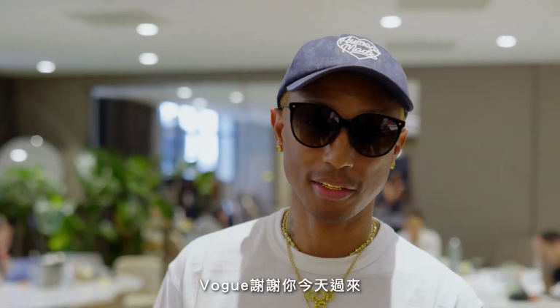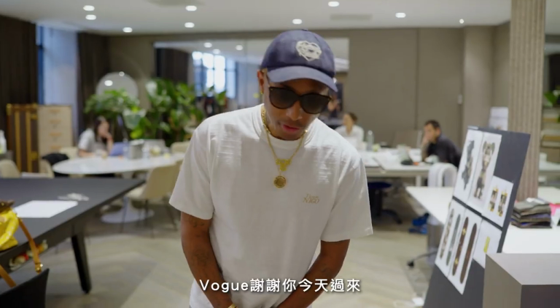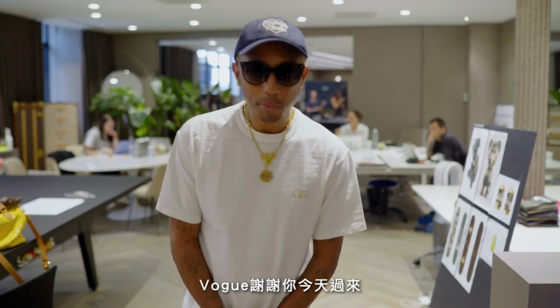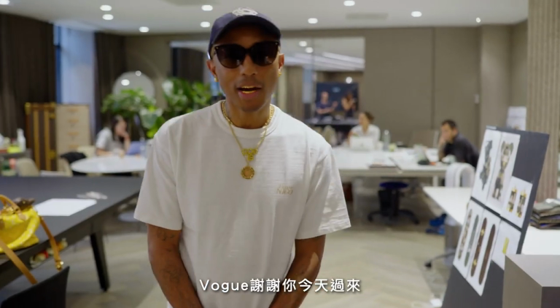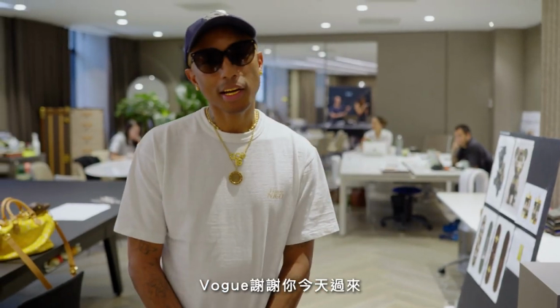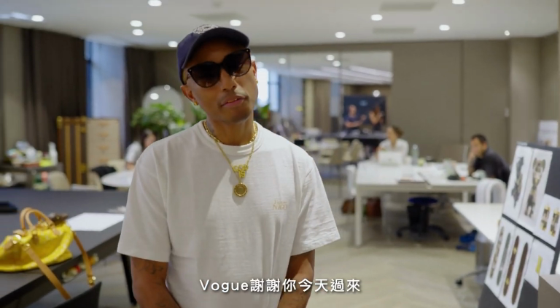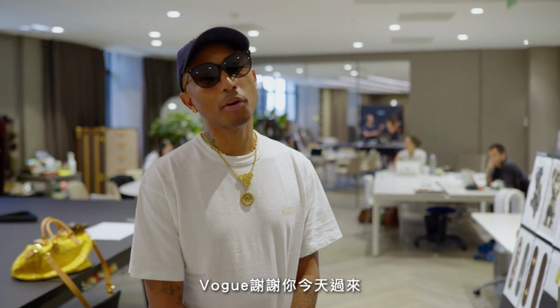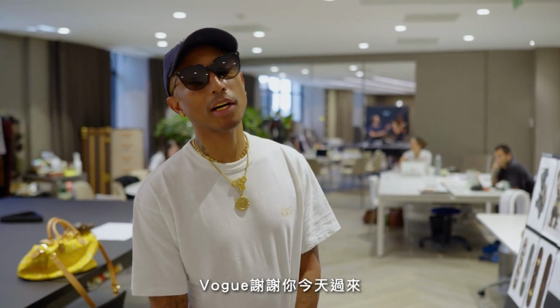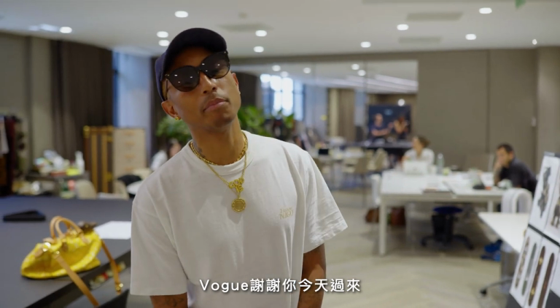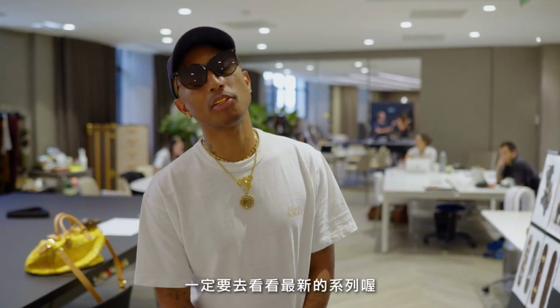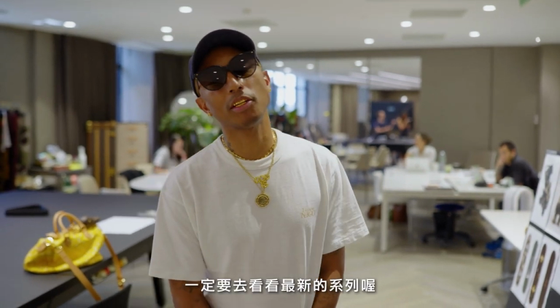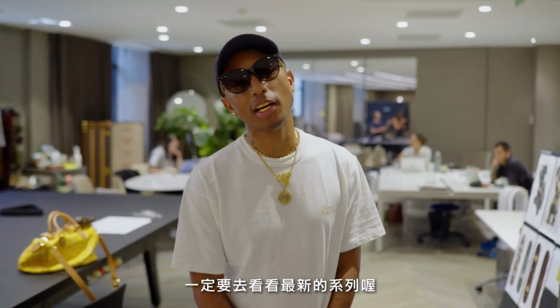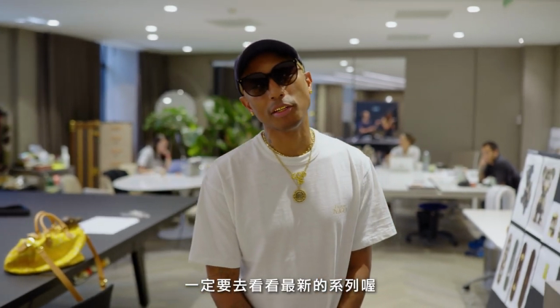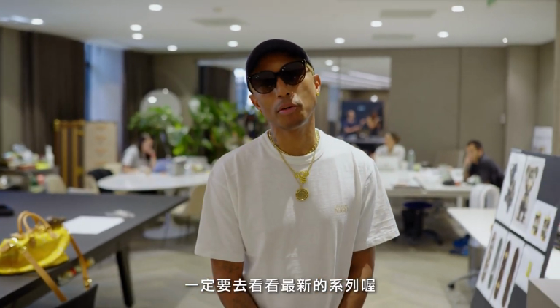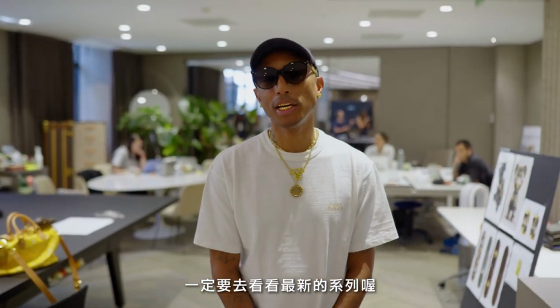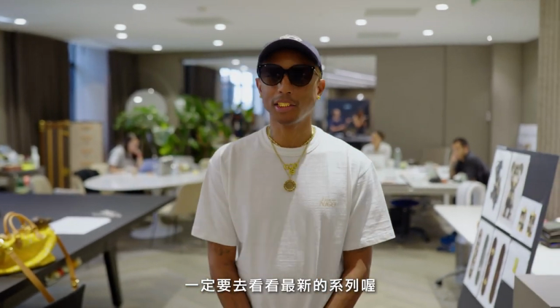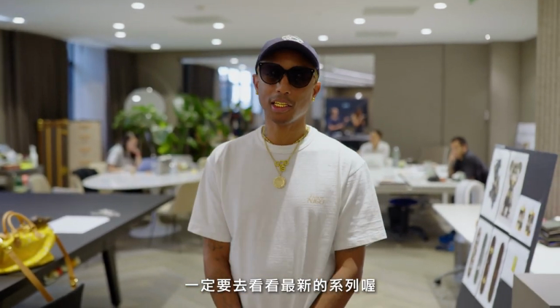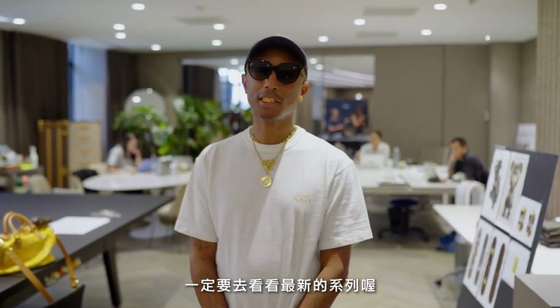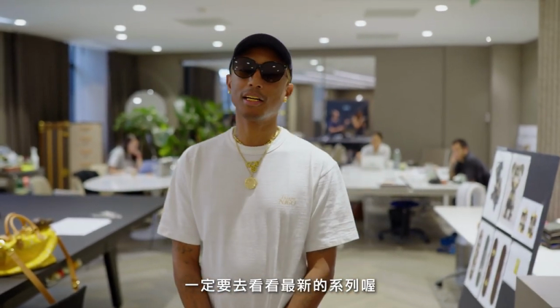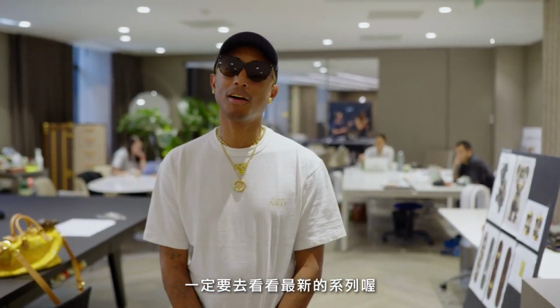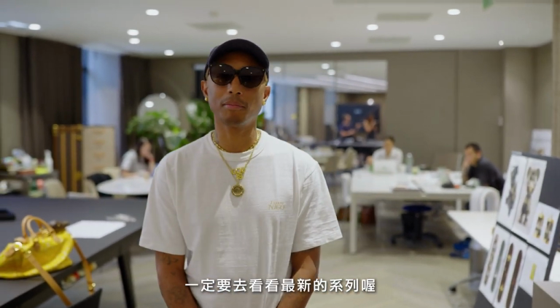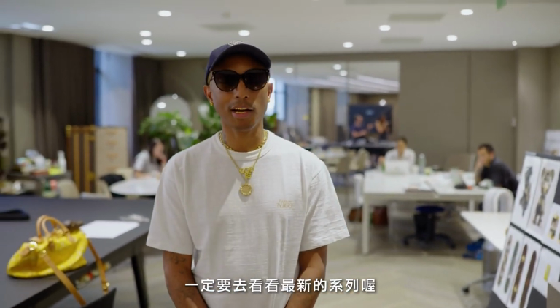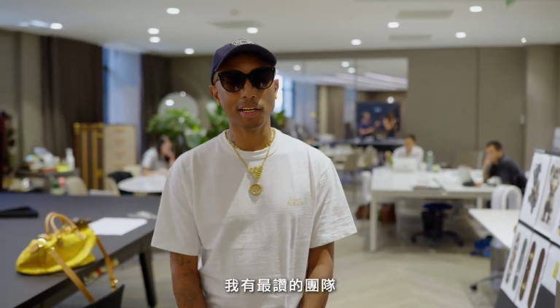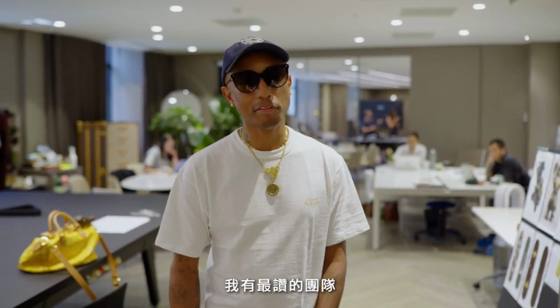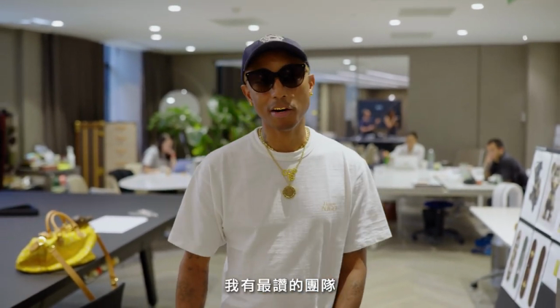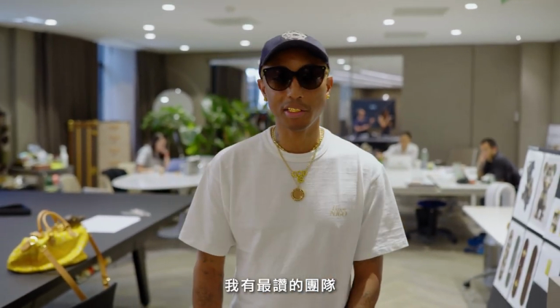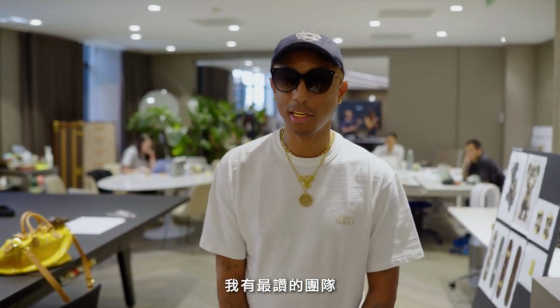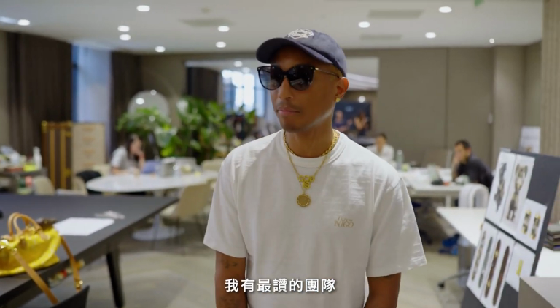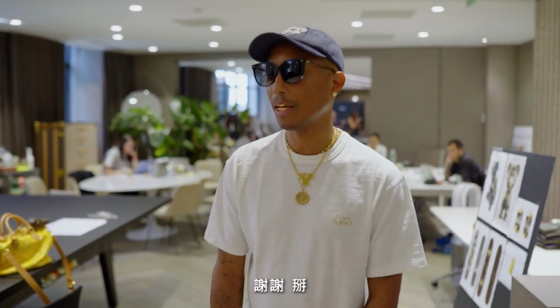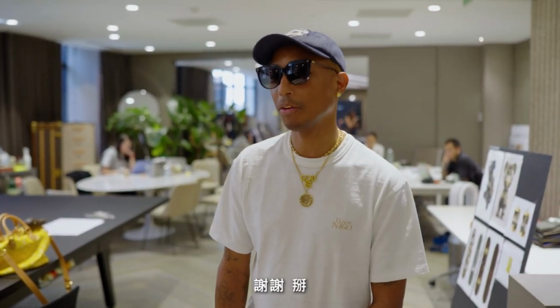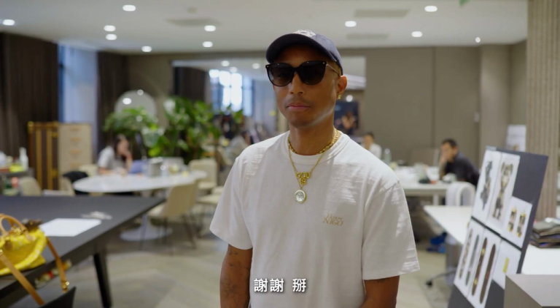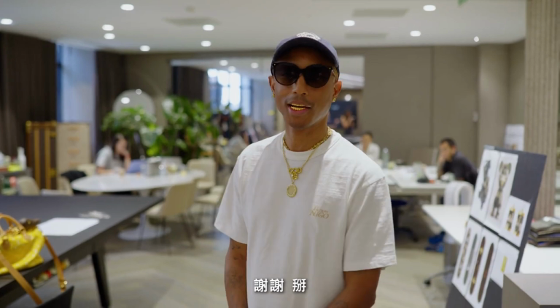Thanks for stopping by today, Vogue. Be sure to check out the new collection. I got to fire his team. Thank you. Bye.